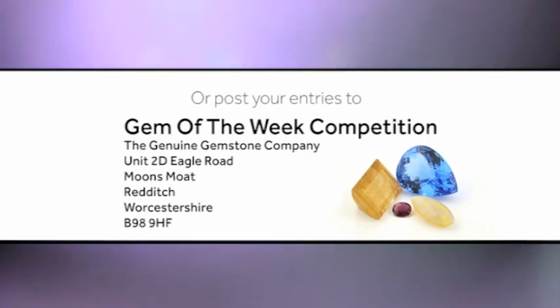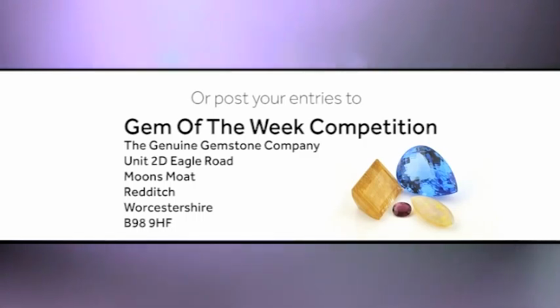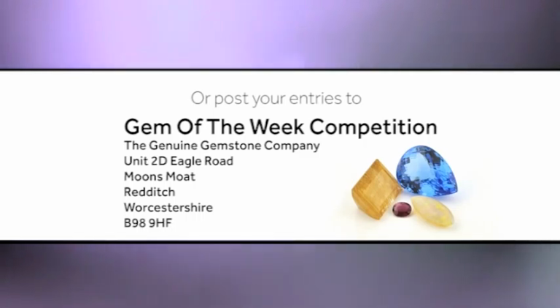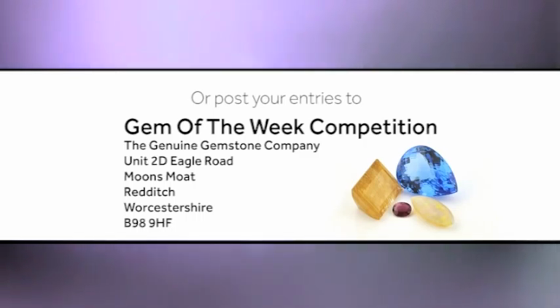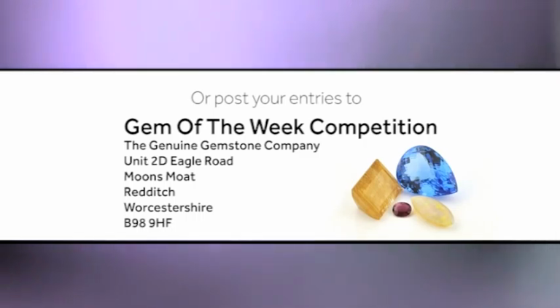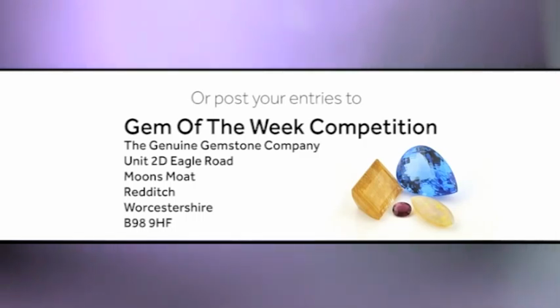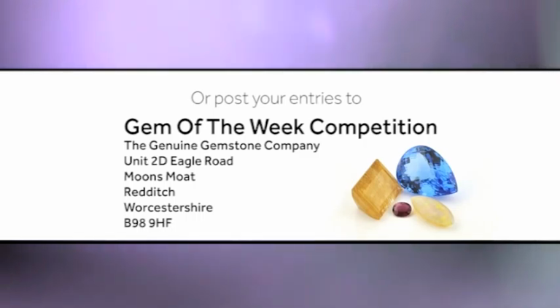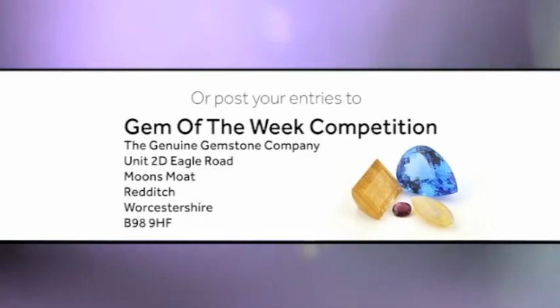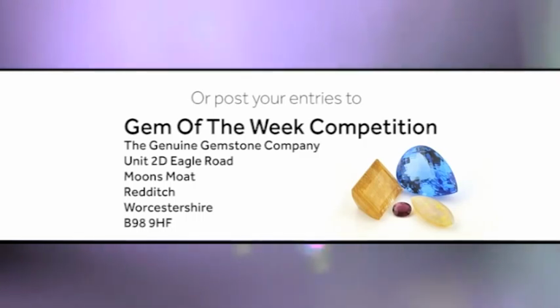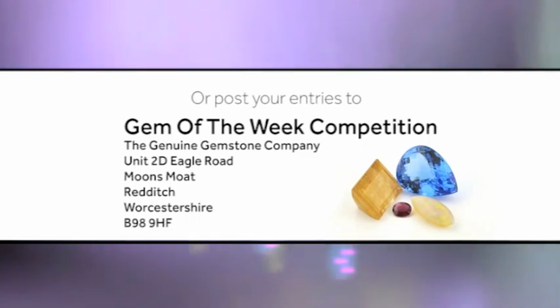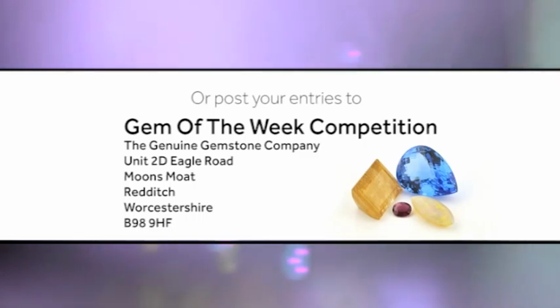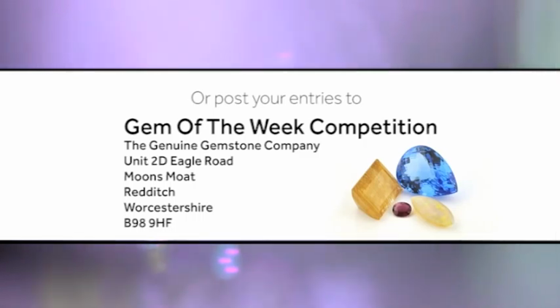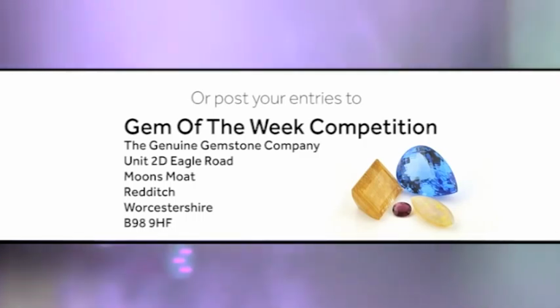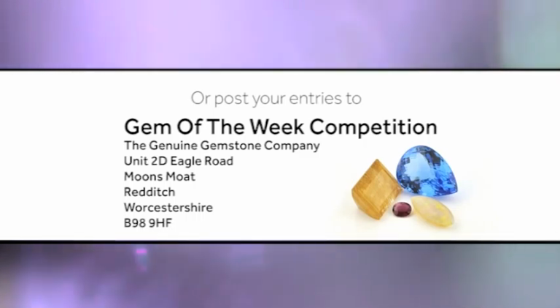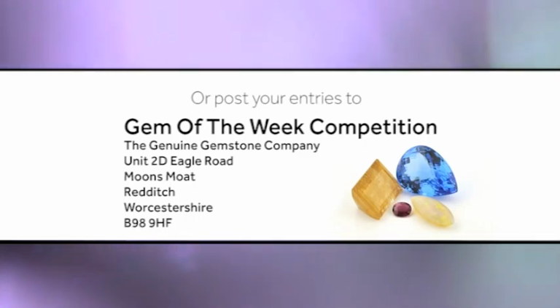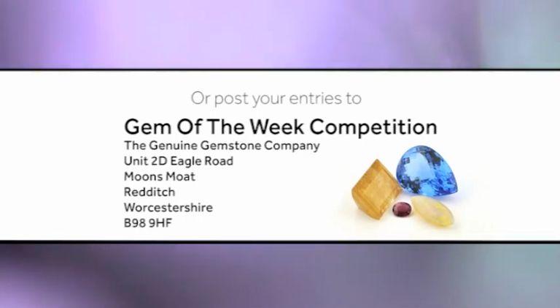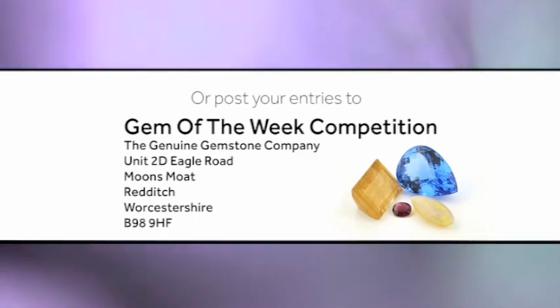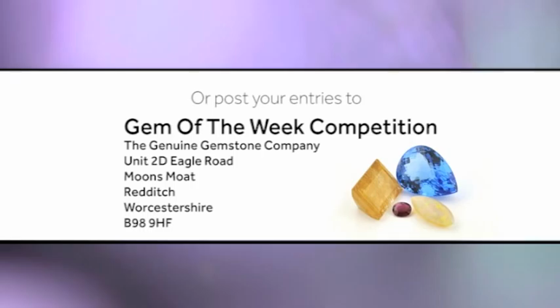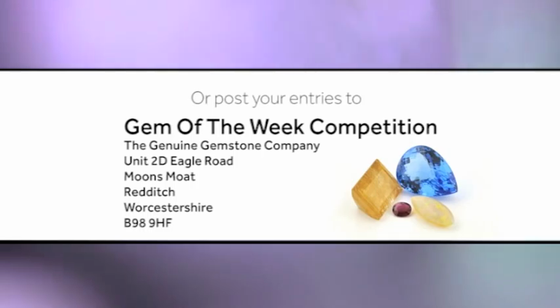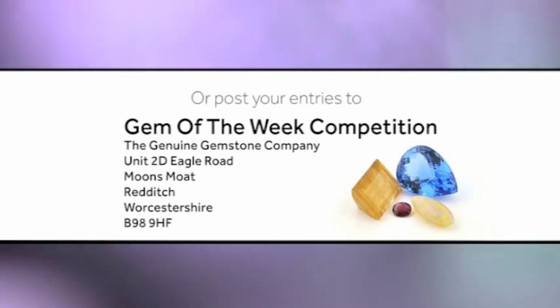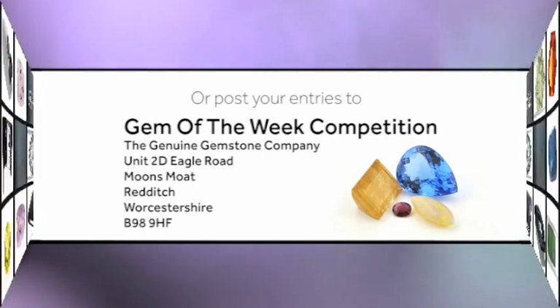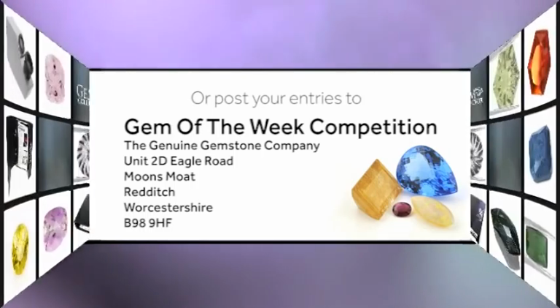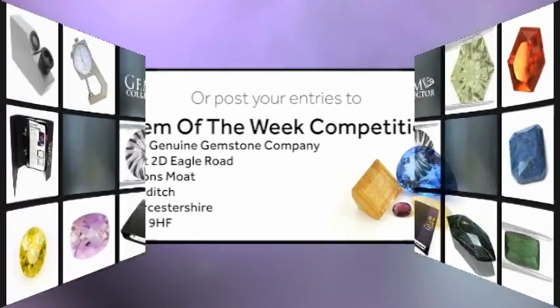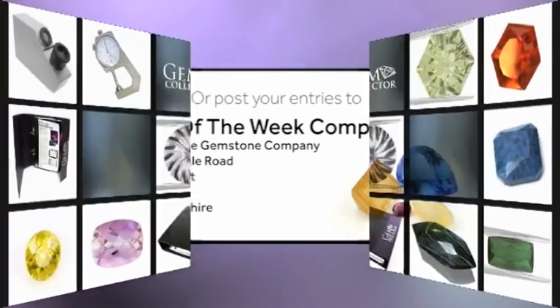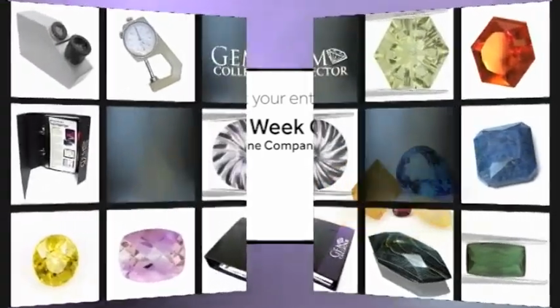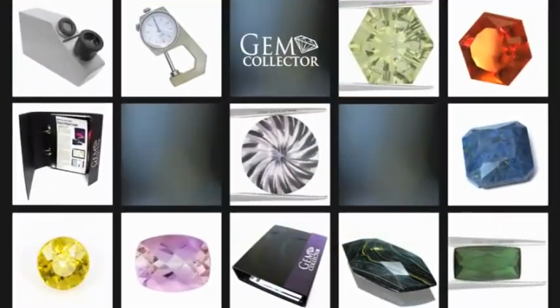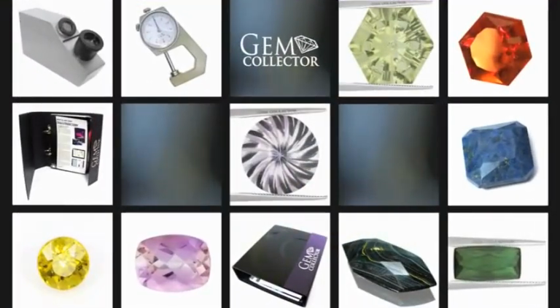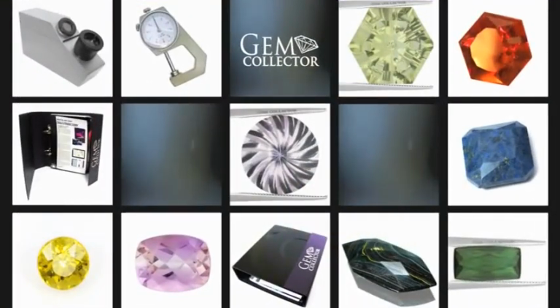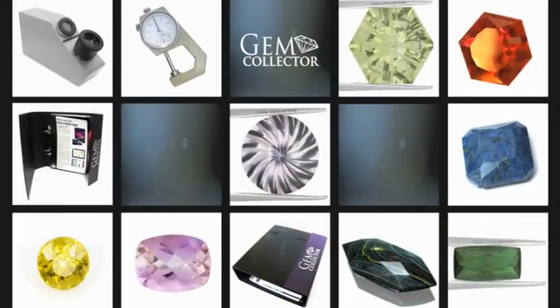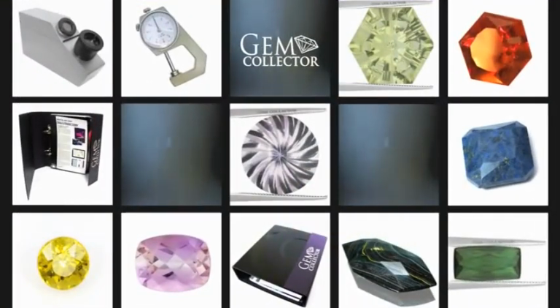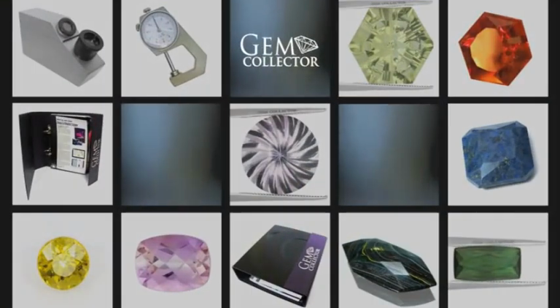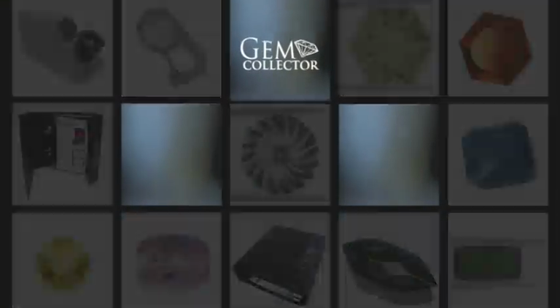Don't forget to let us know what the gemstone is, and if you have any tips you'd like to share about photographing your collections.